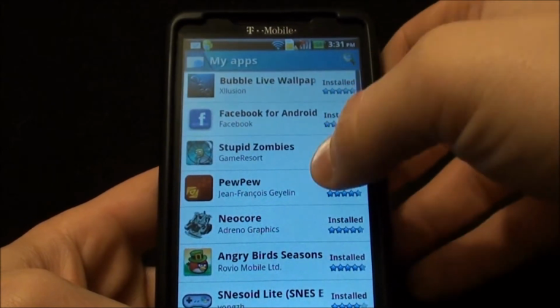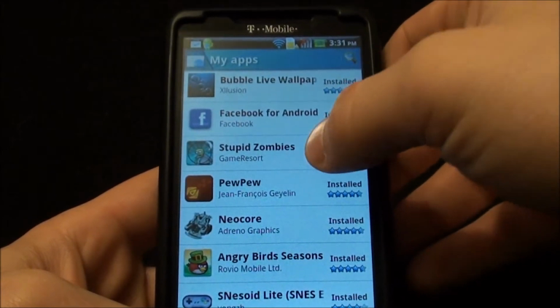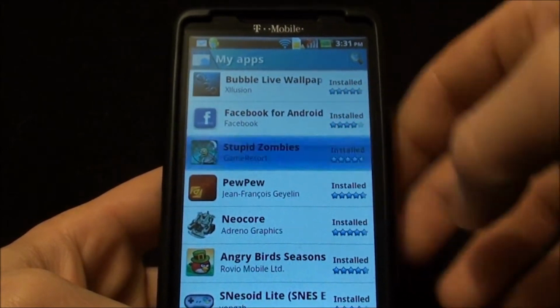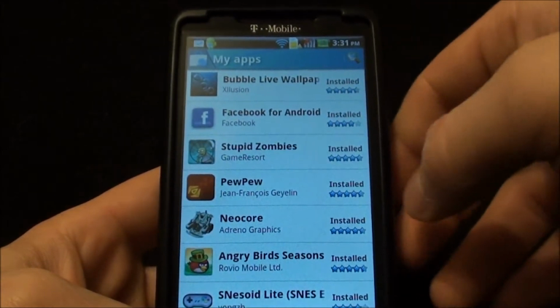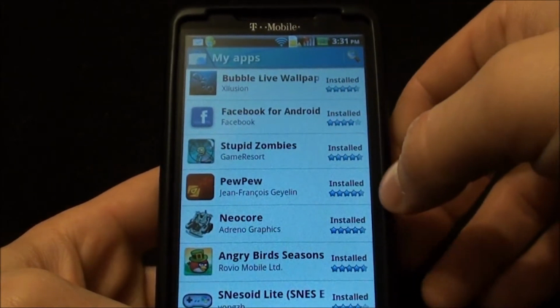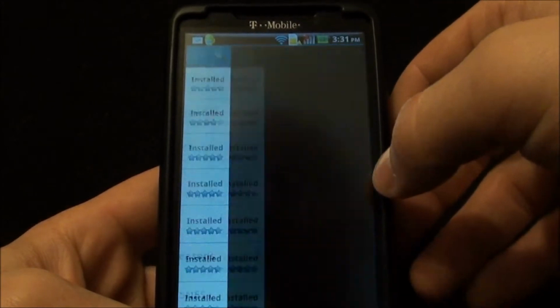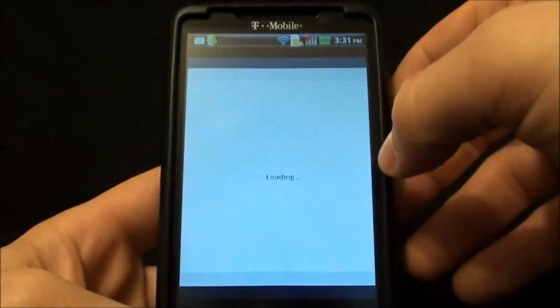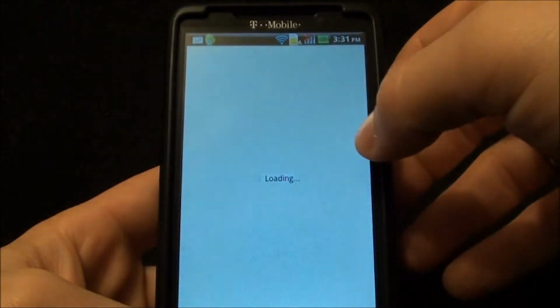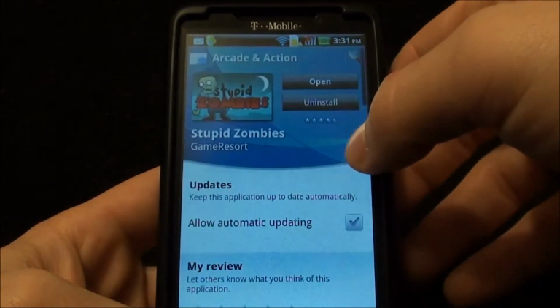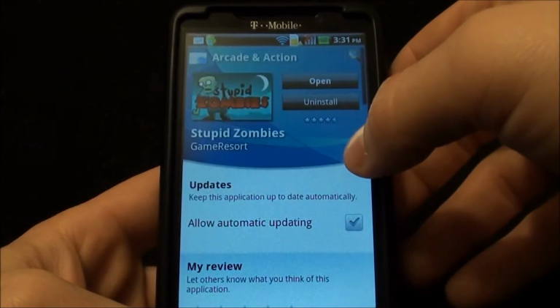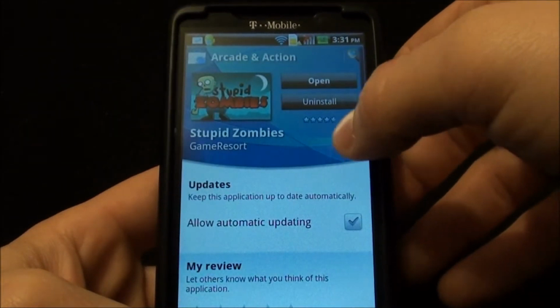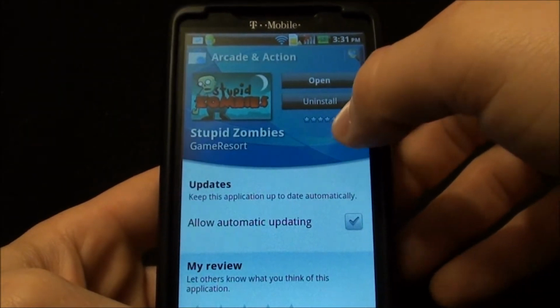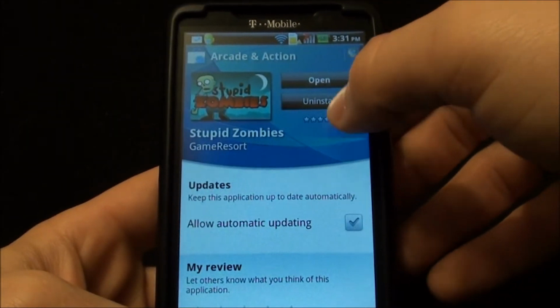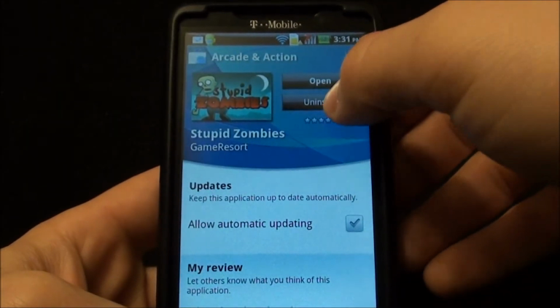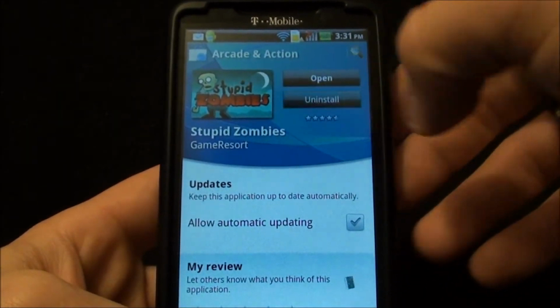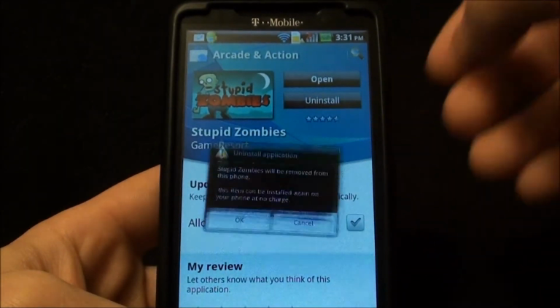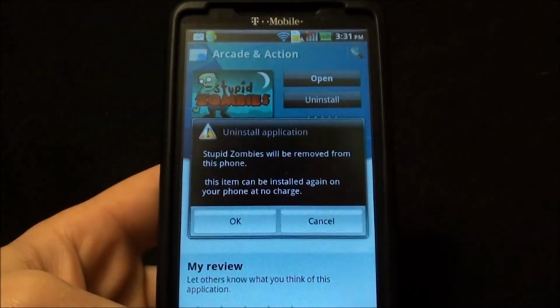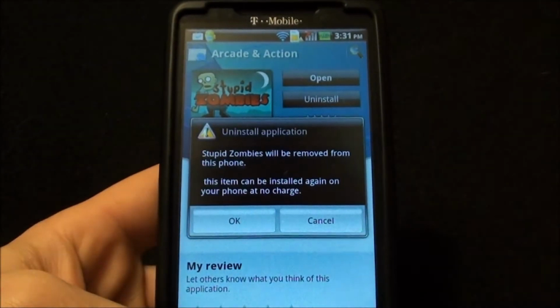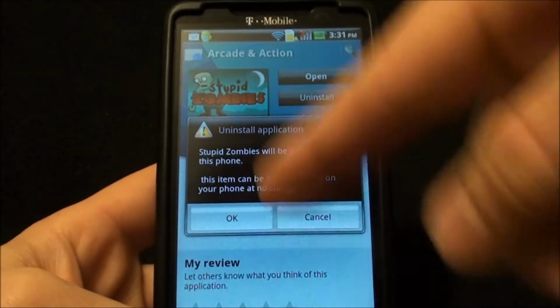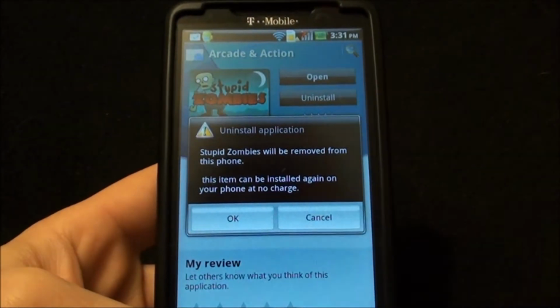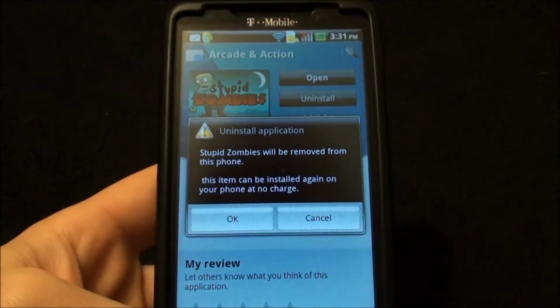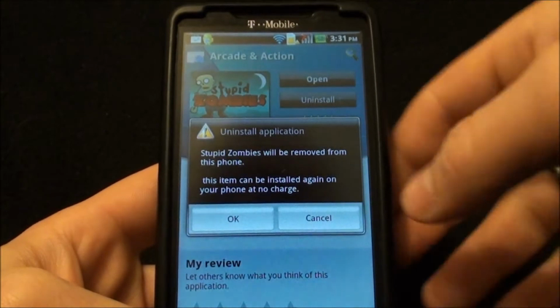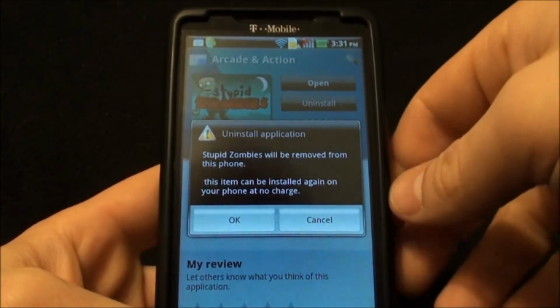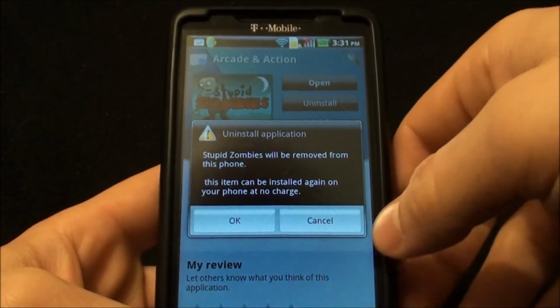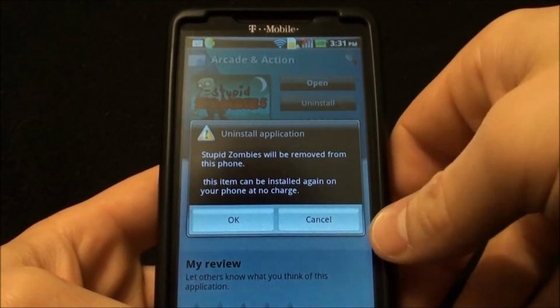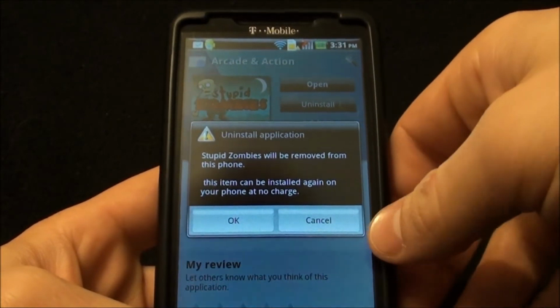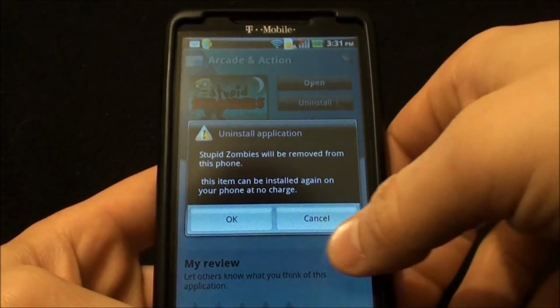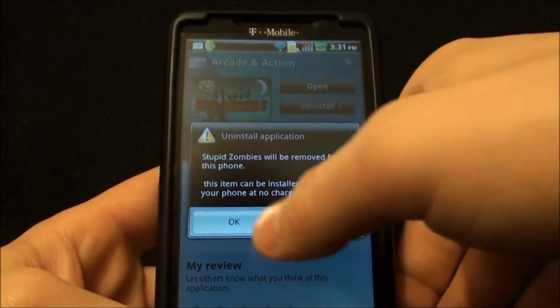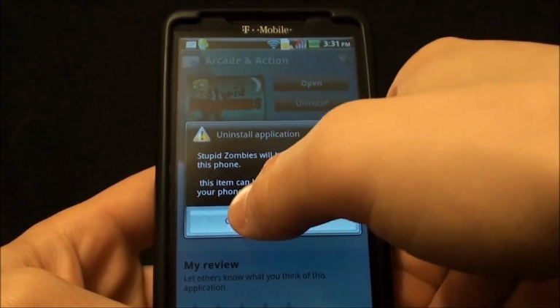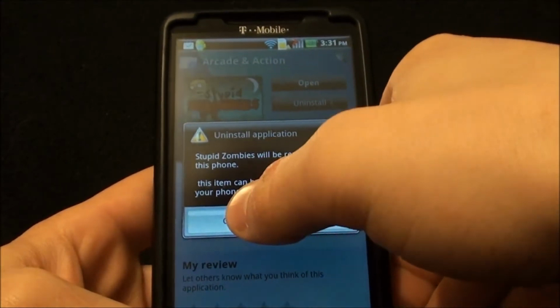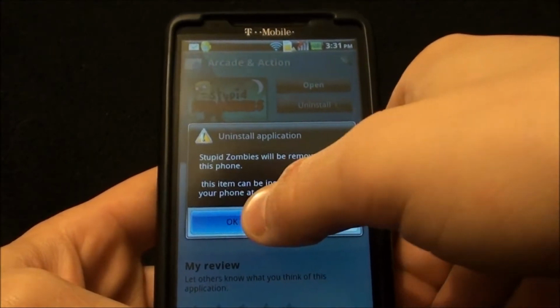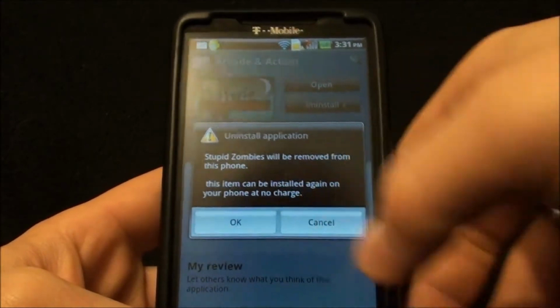Like, let's say I go to remove a program — you can see the nice transitions and animations that come up.